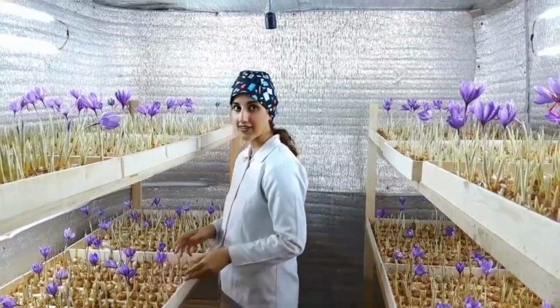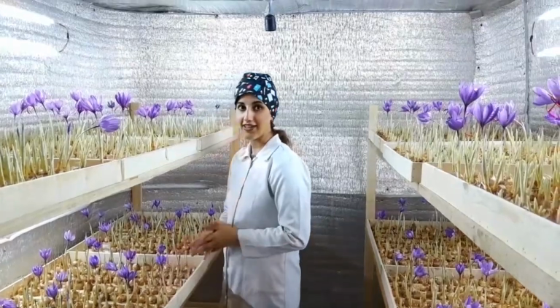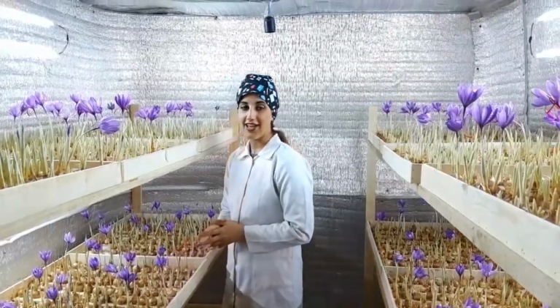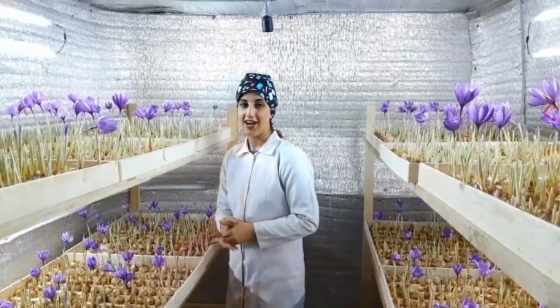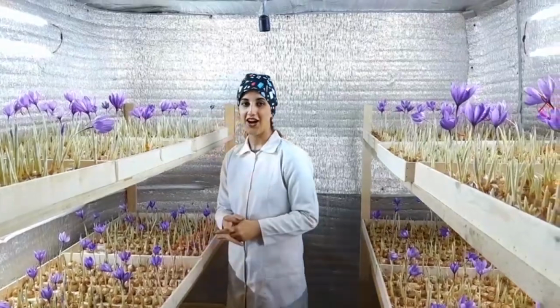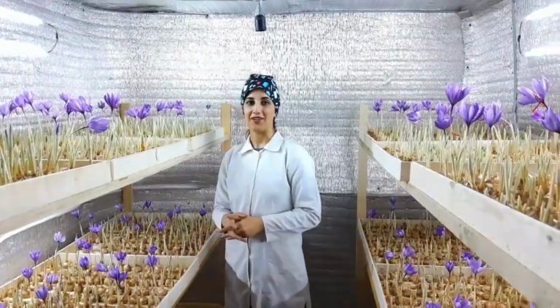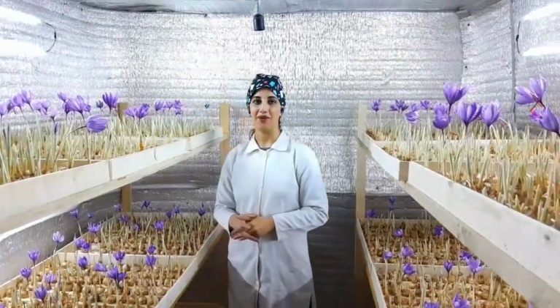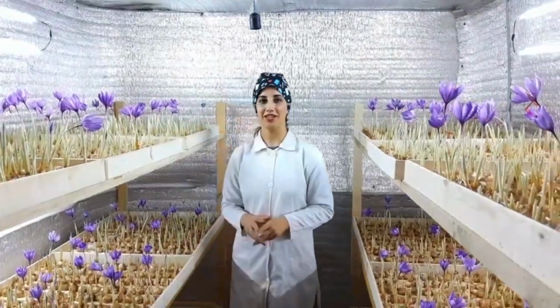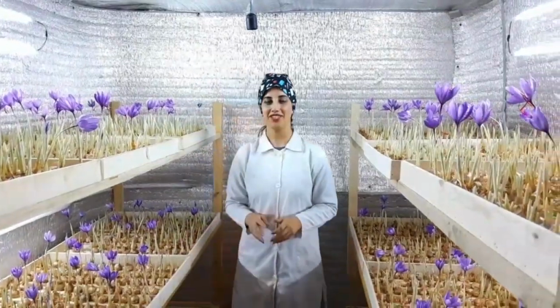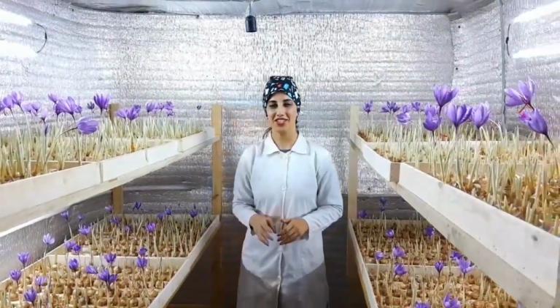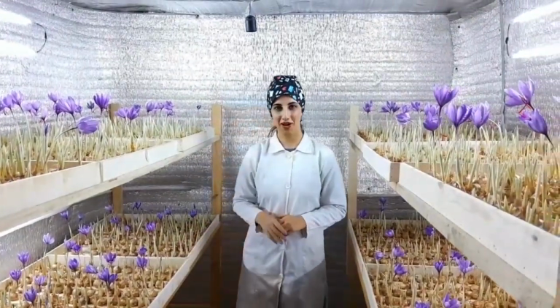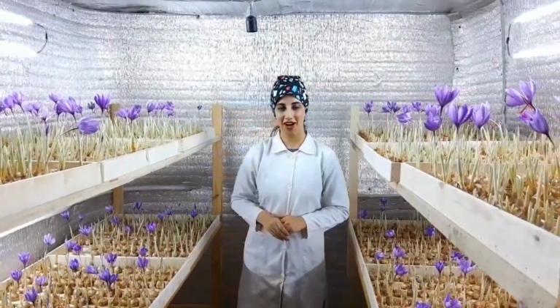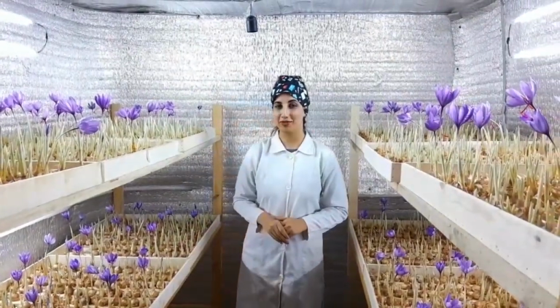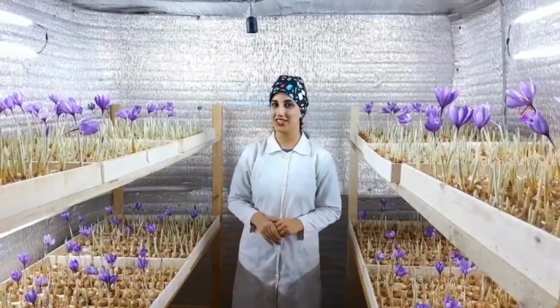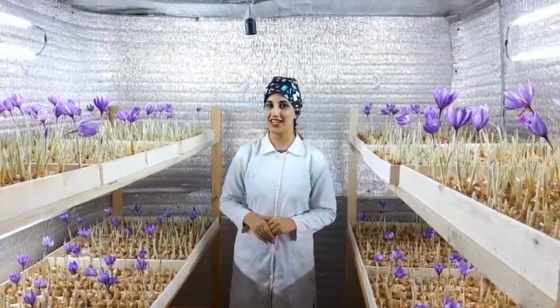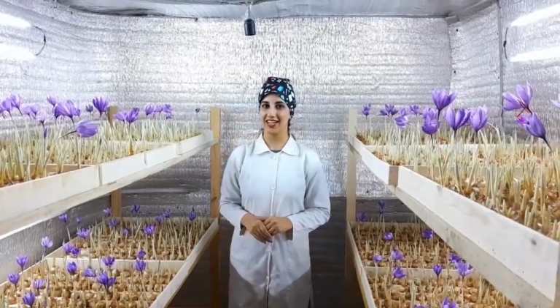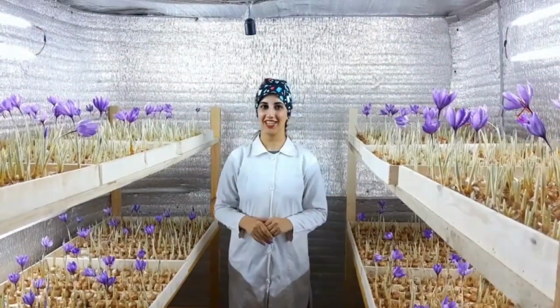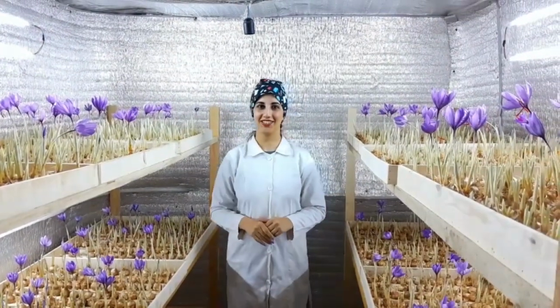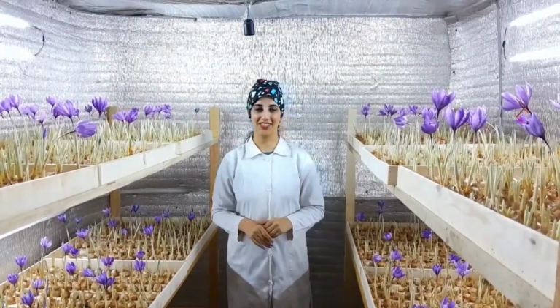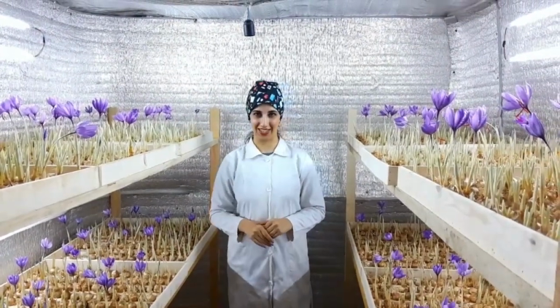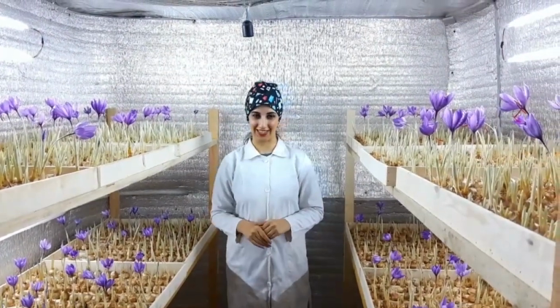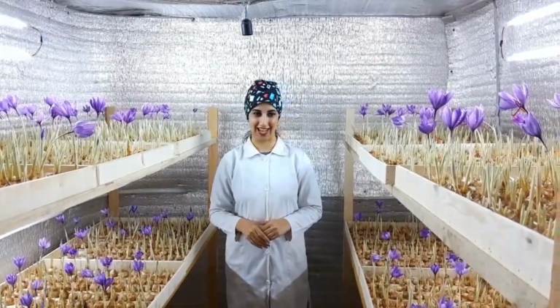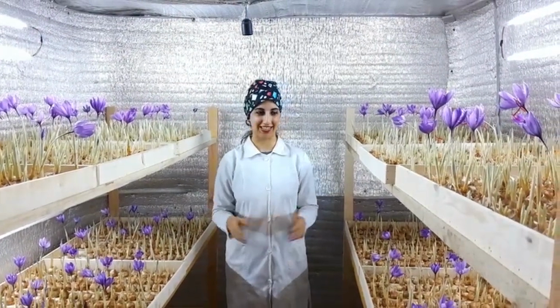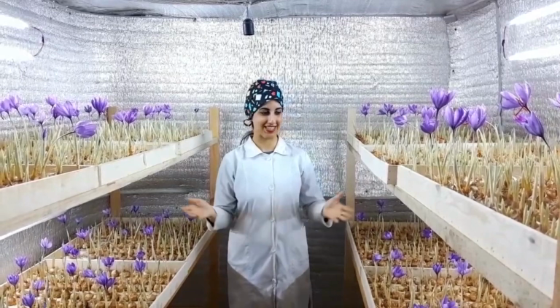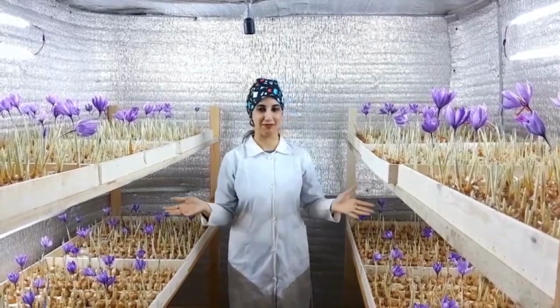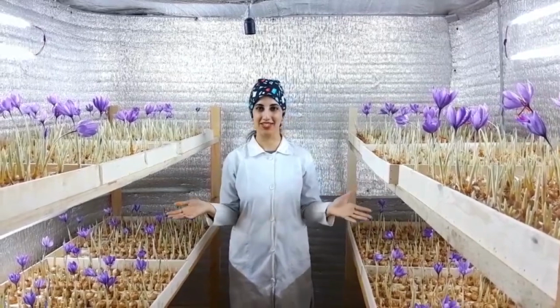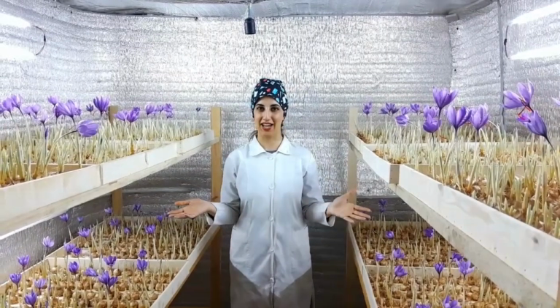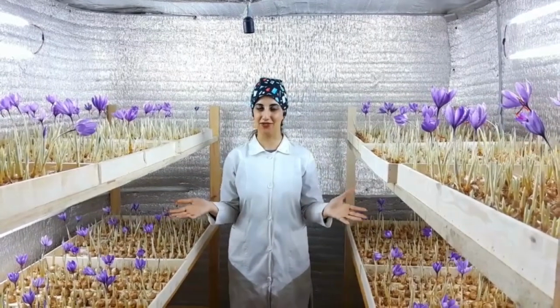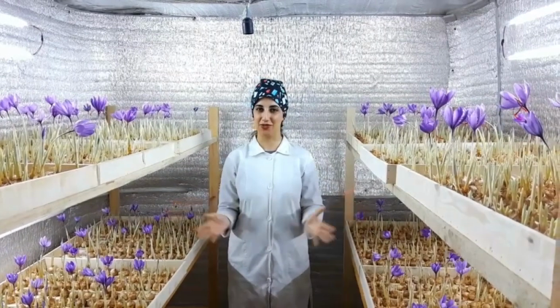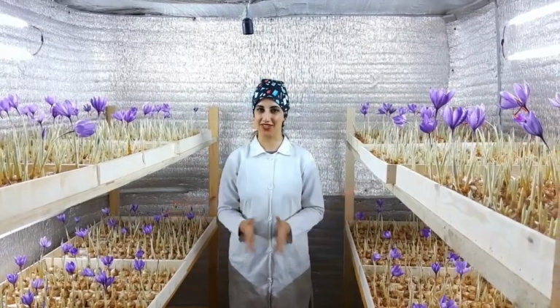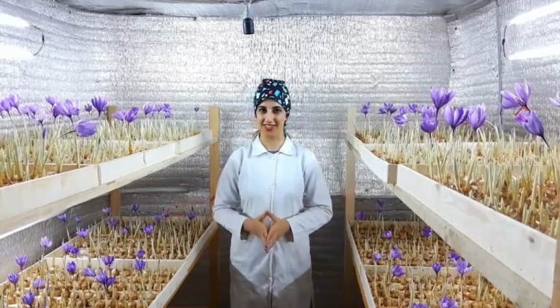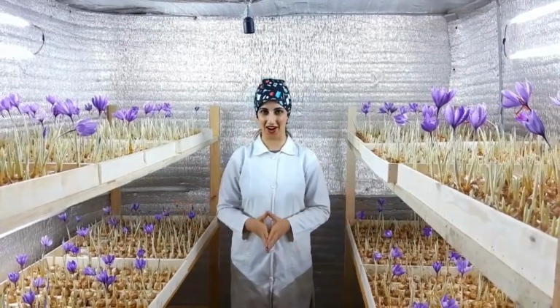Hi, my name is Shima. I'm with Dr. Ardalan Strang and this is our saffron breathing hall.